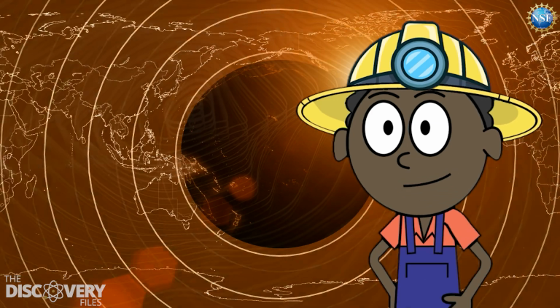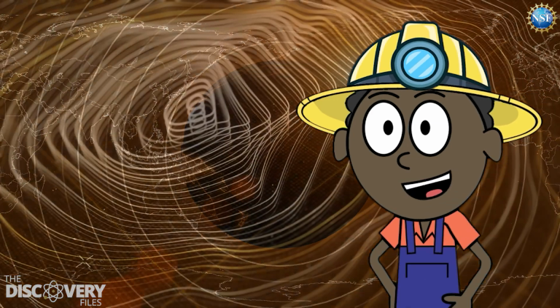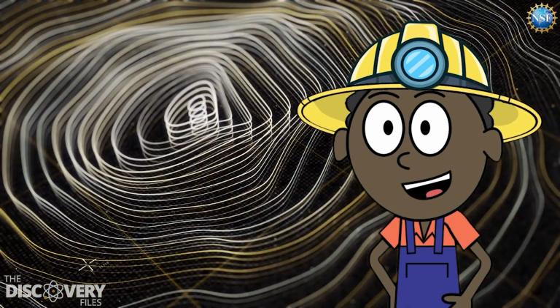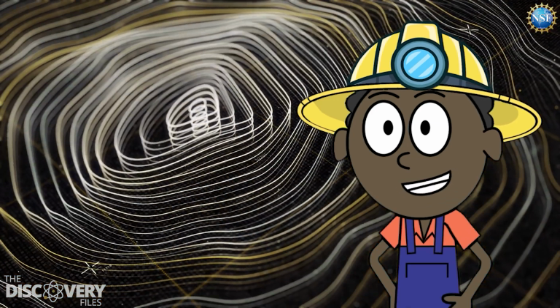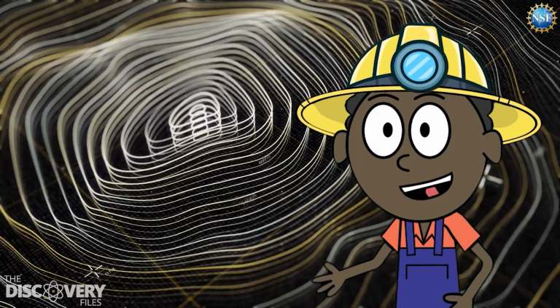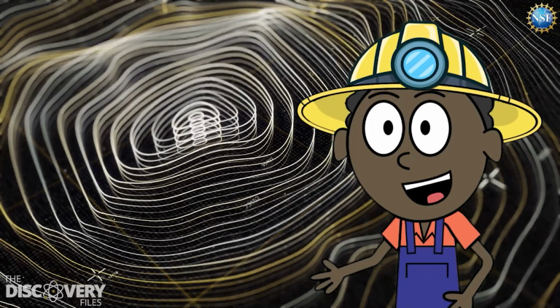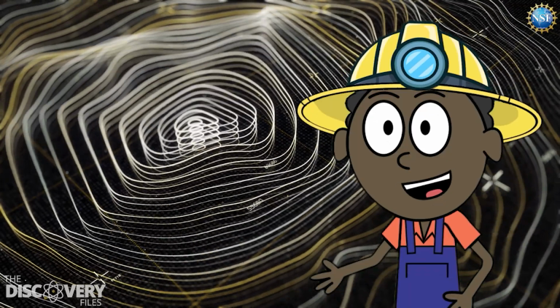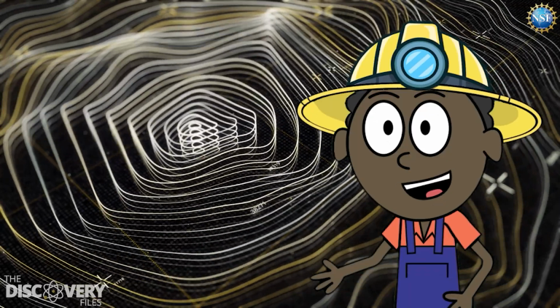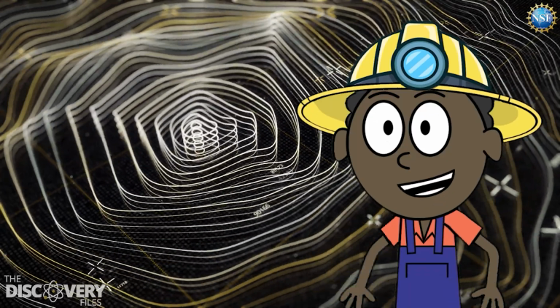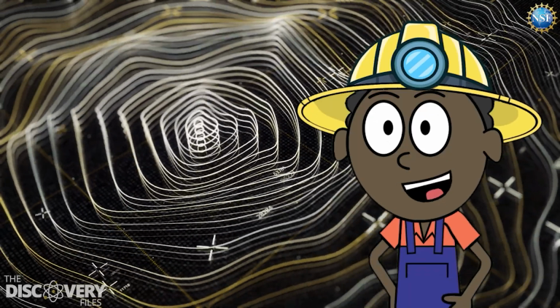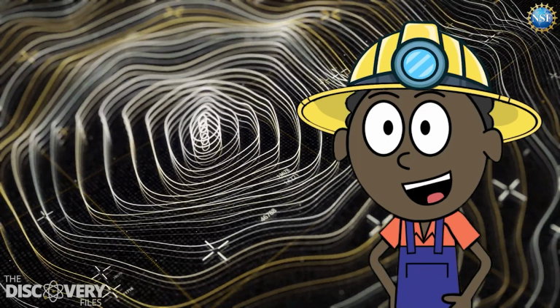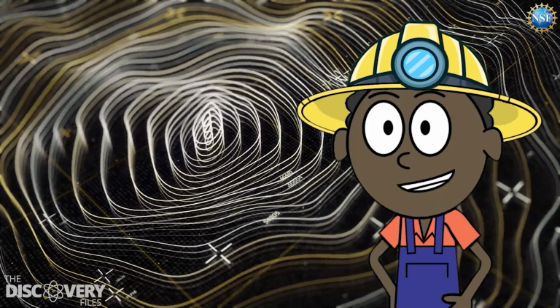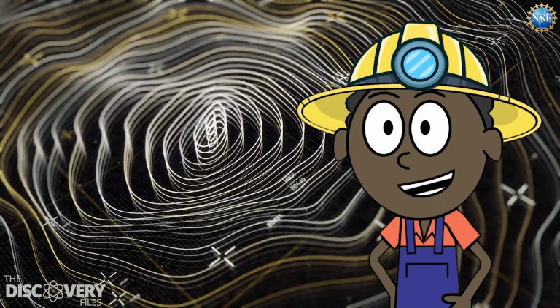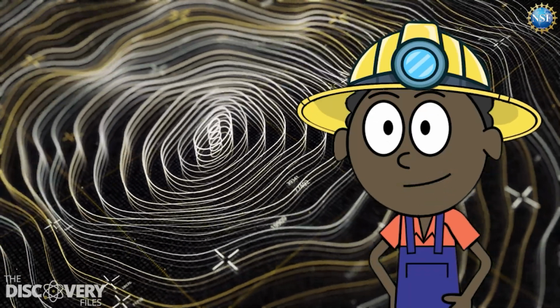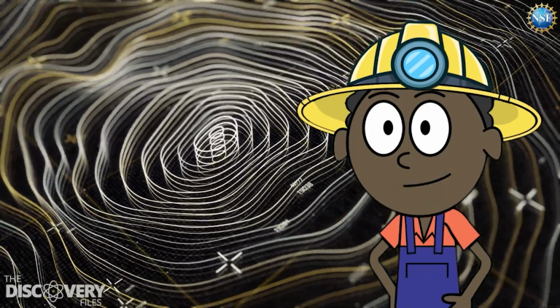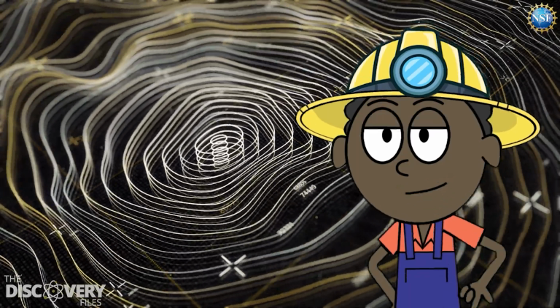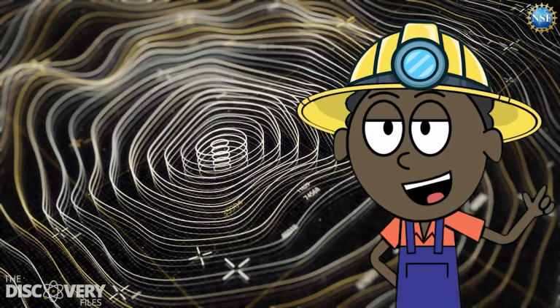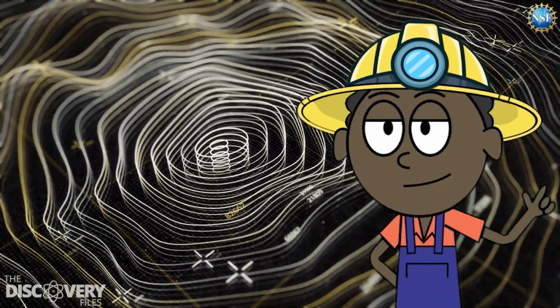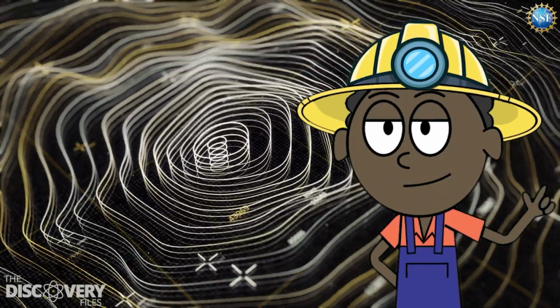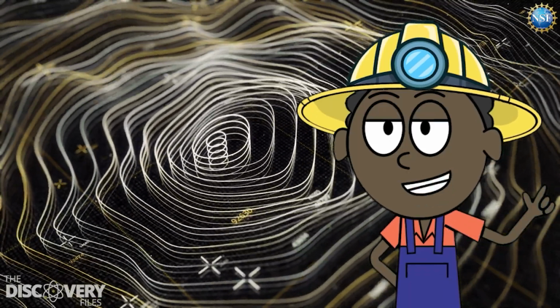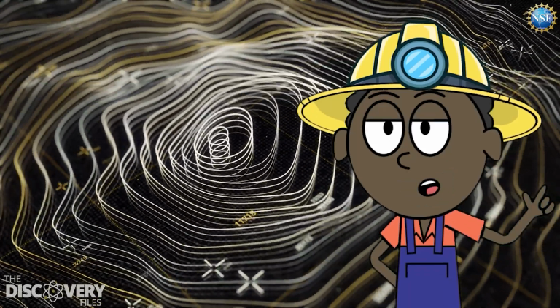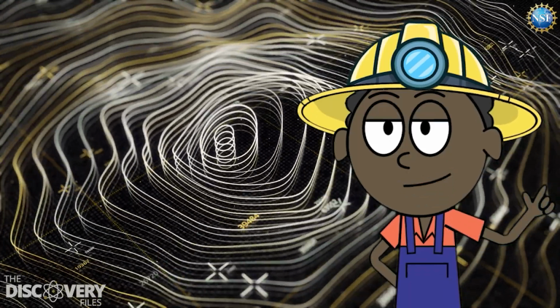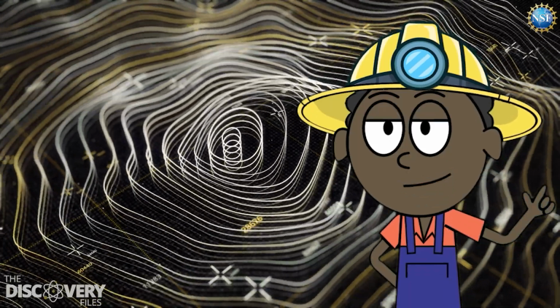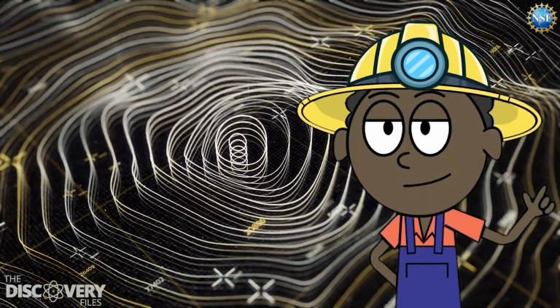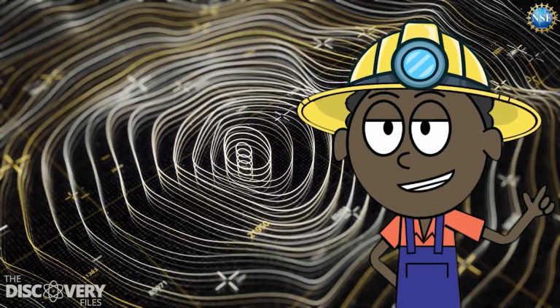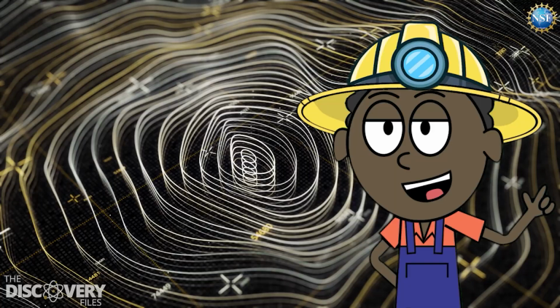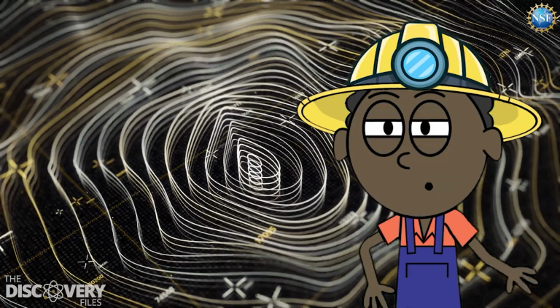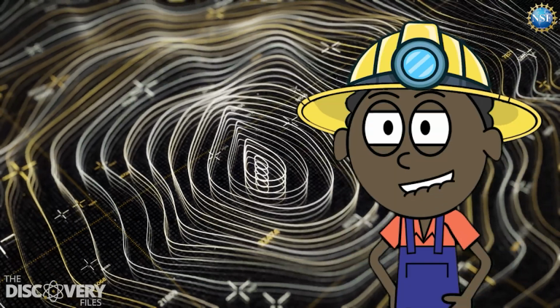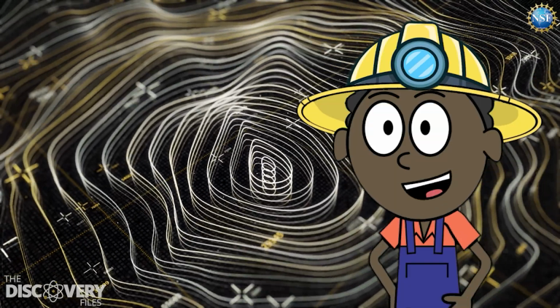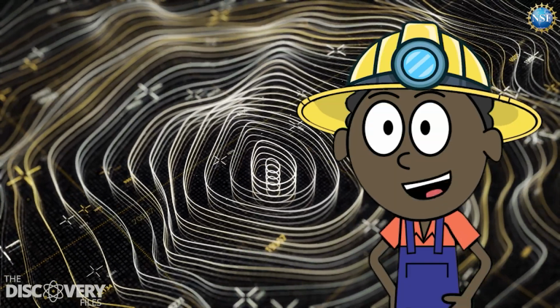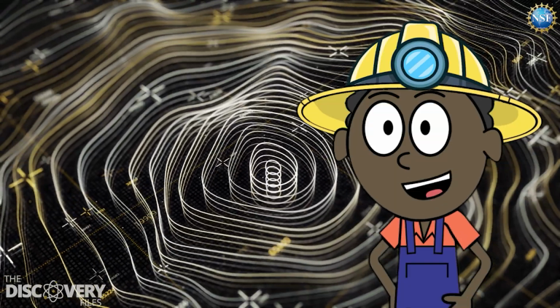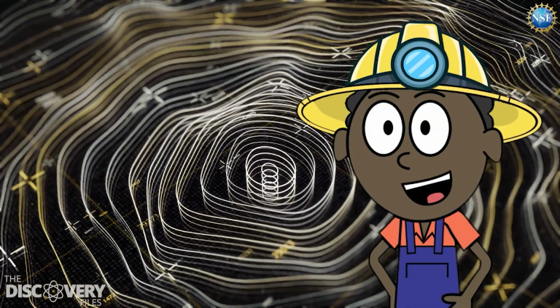Looking at how the waves of energy change speed, bend, and get reflected as they move through the different layers.